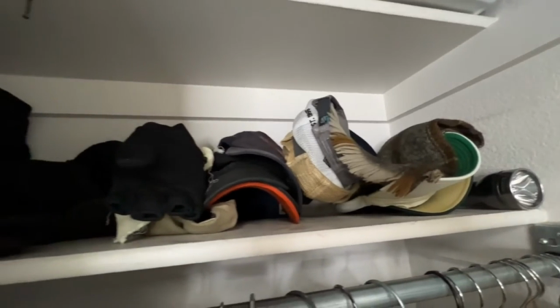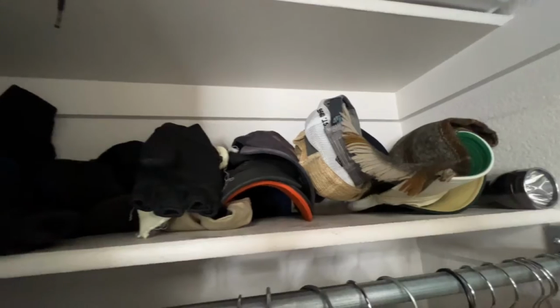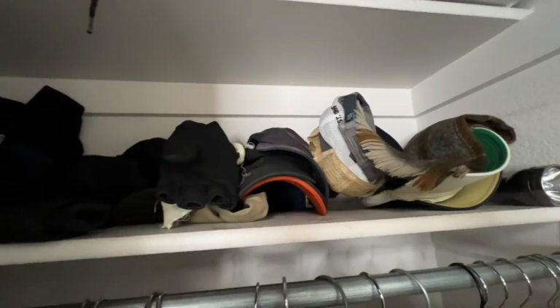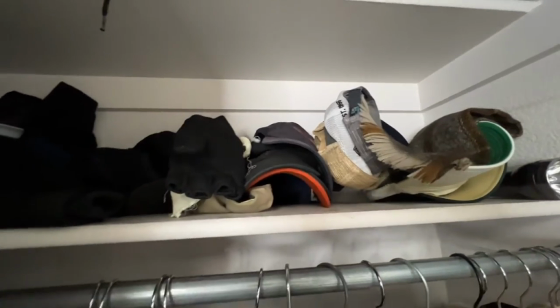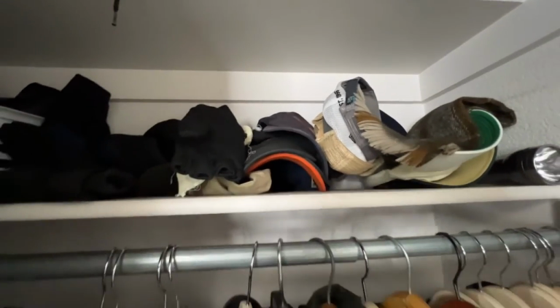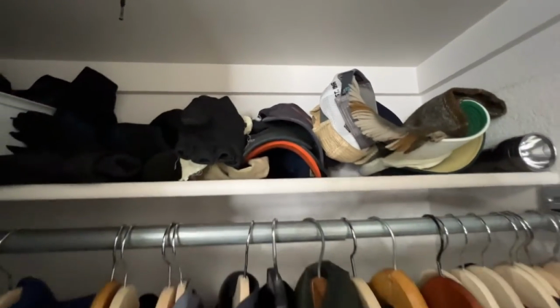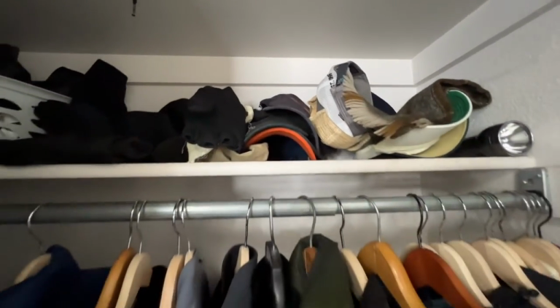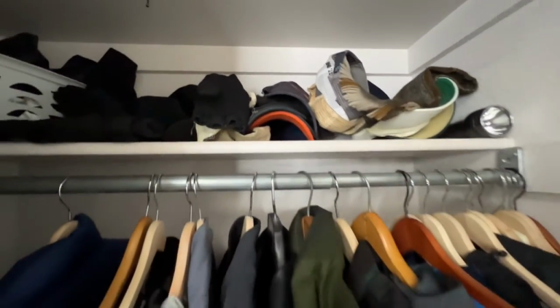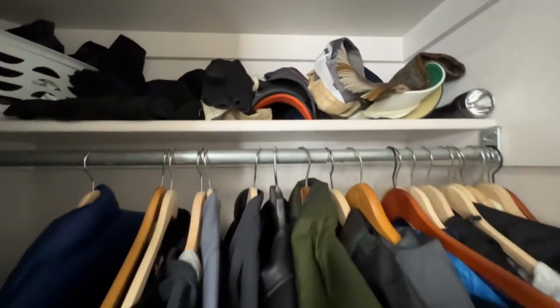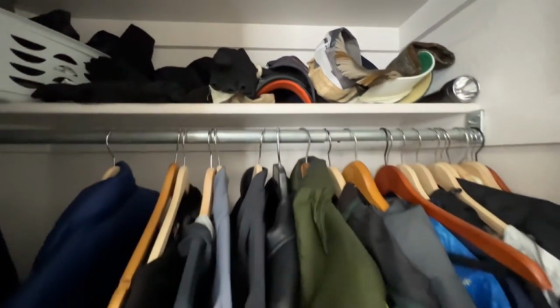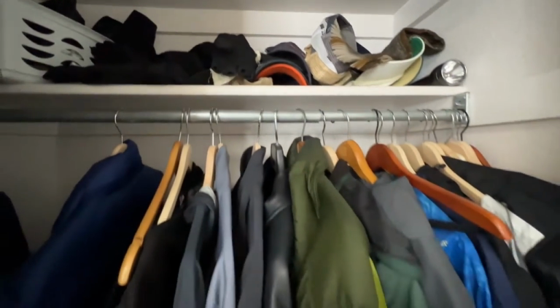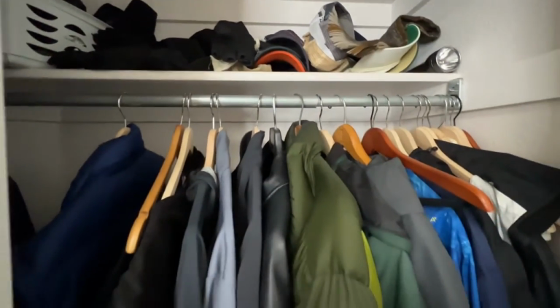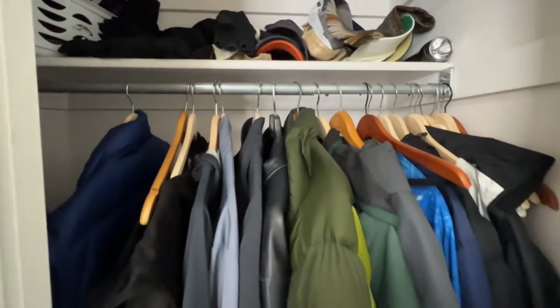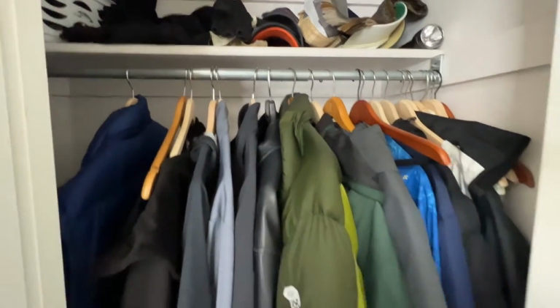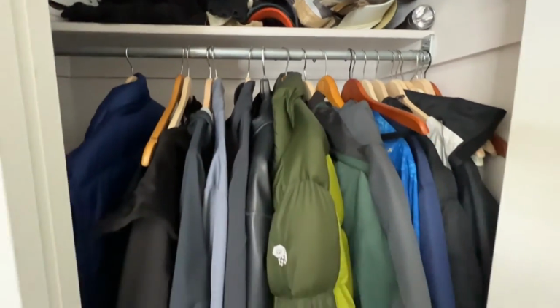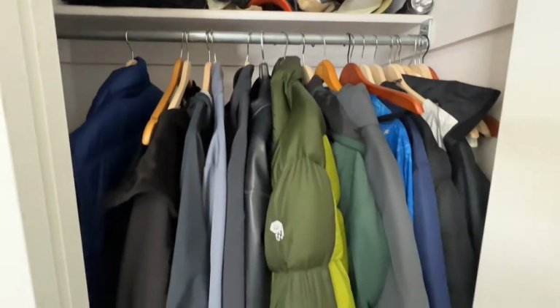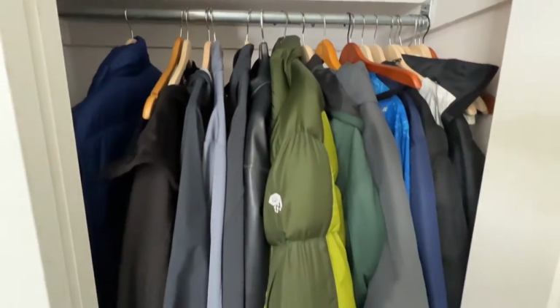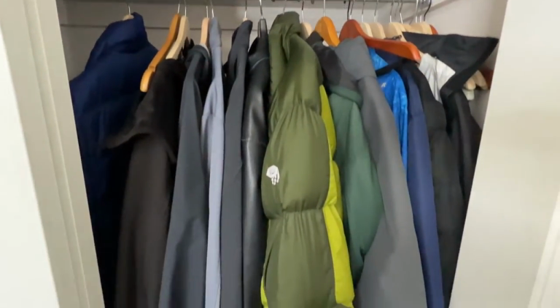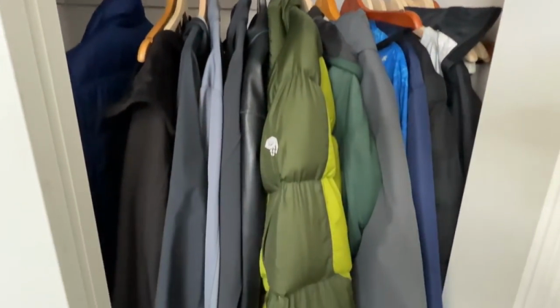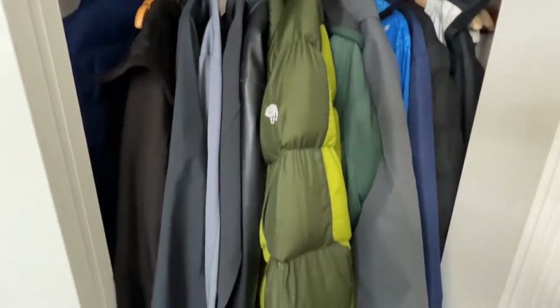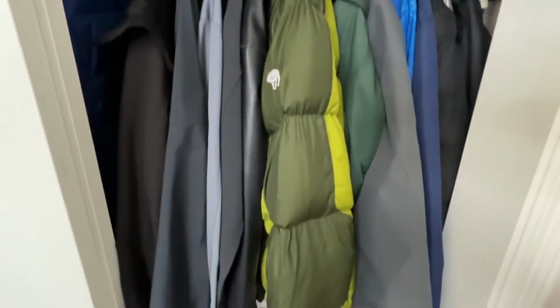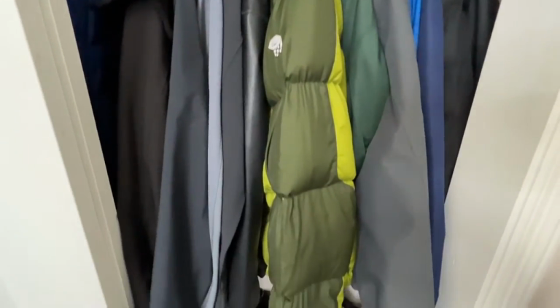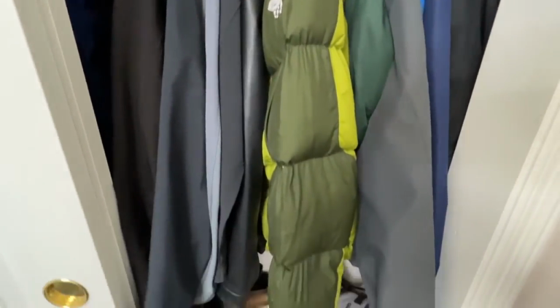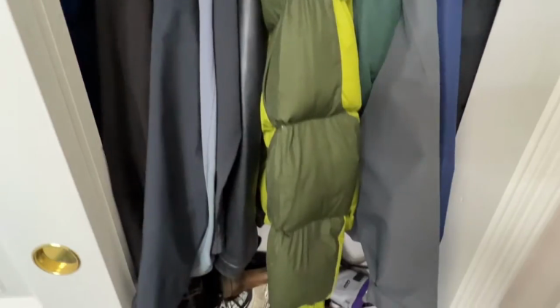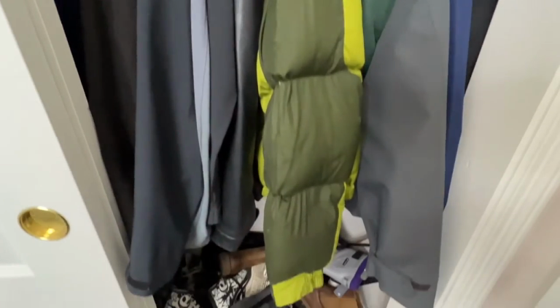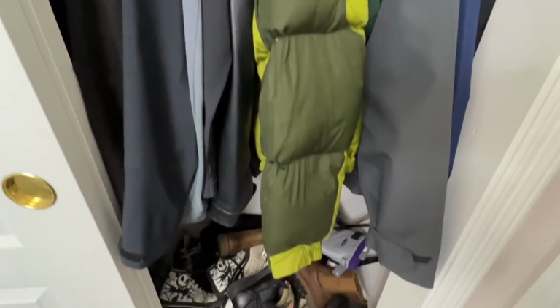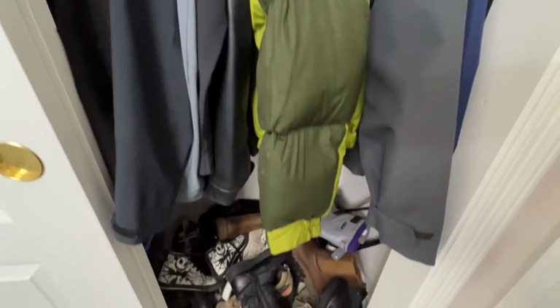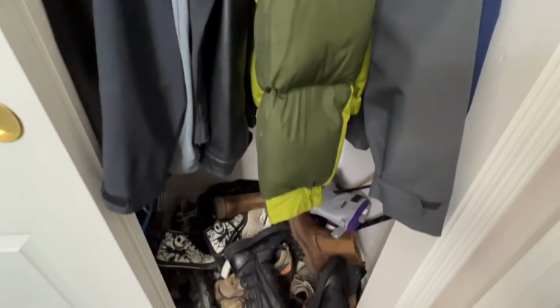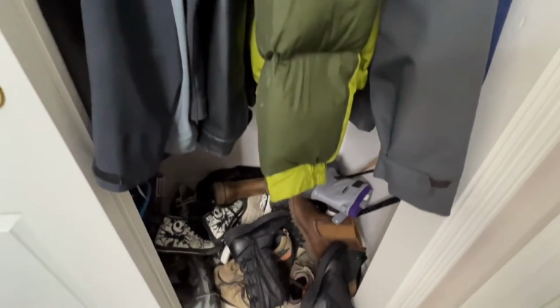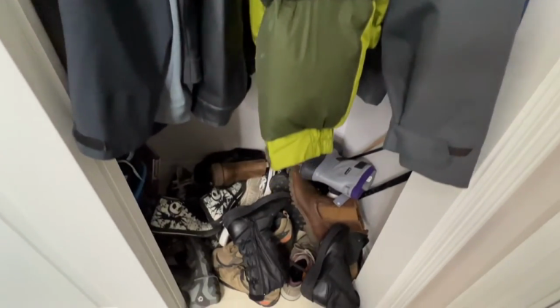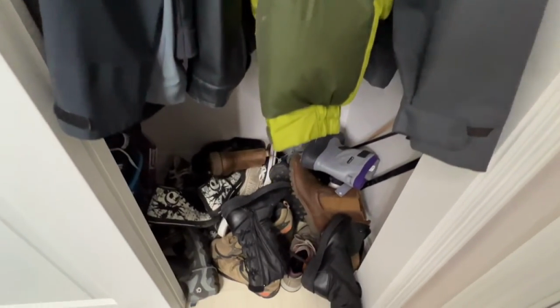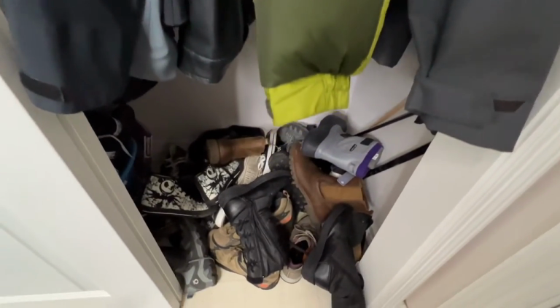Here's a quick look at our before closet. It's overcrowded, it's too full, there's no organization, and oh my gosh, look at the pile of shoes.